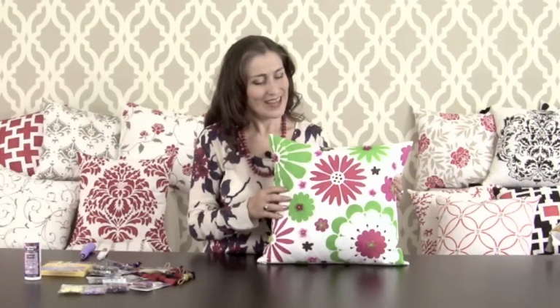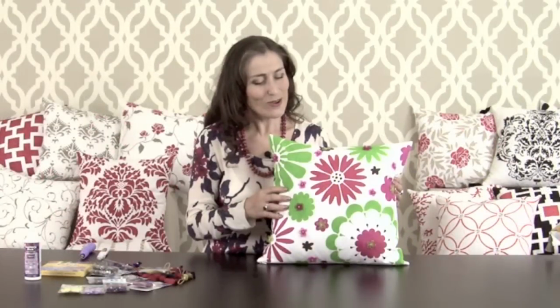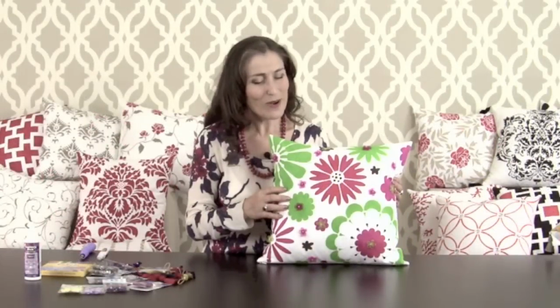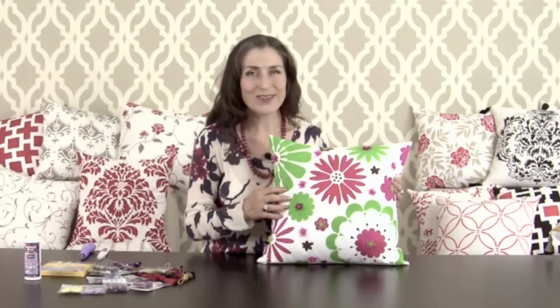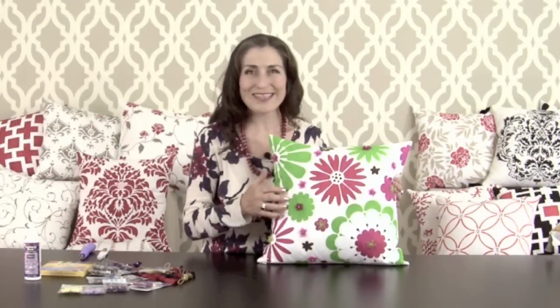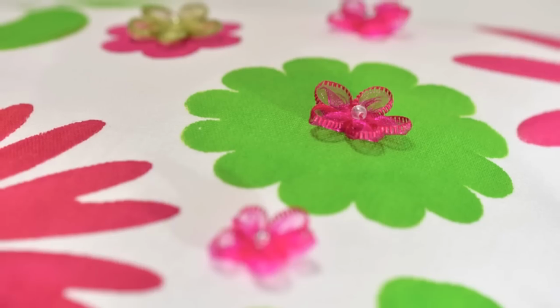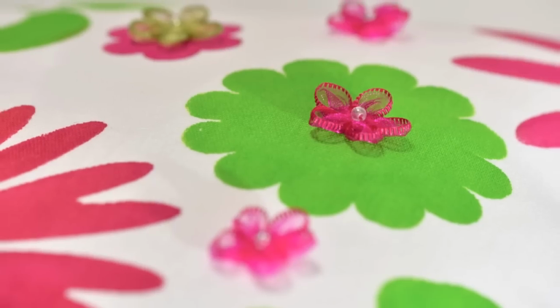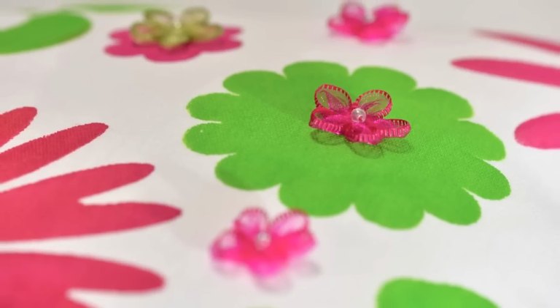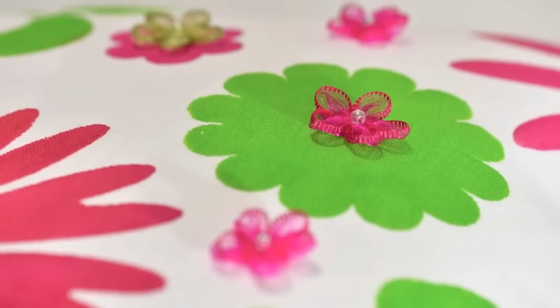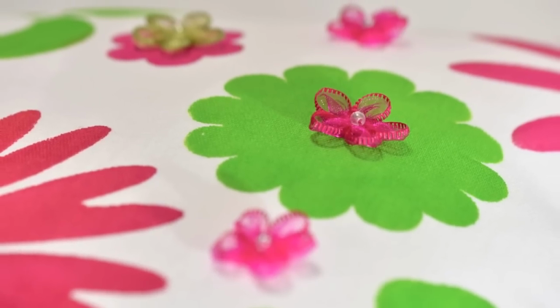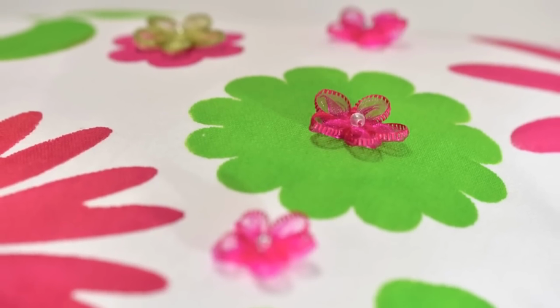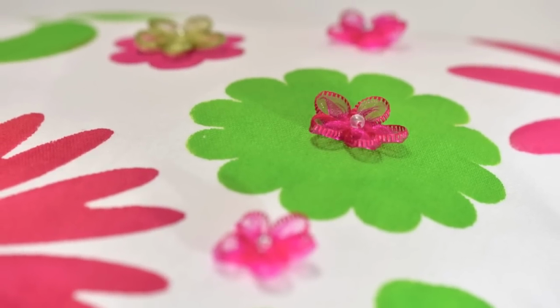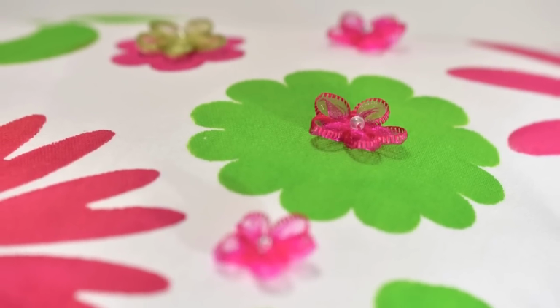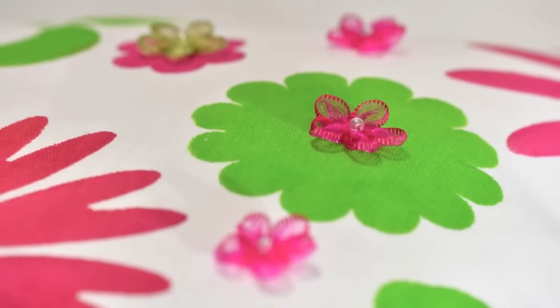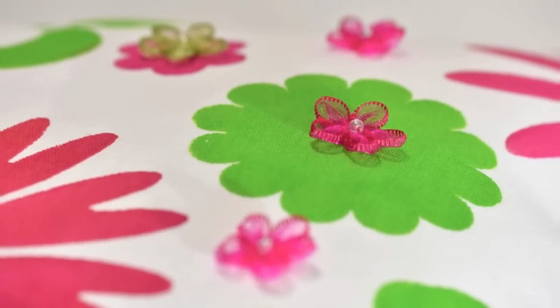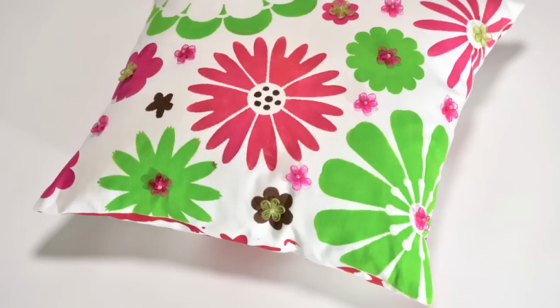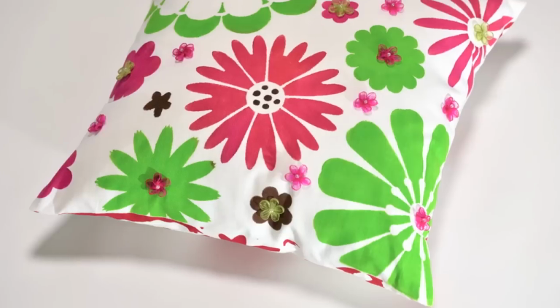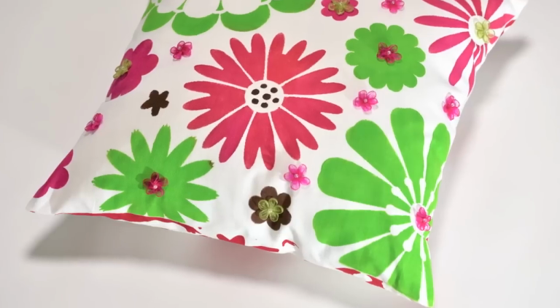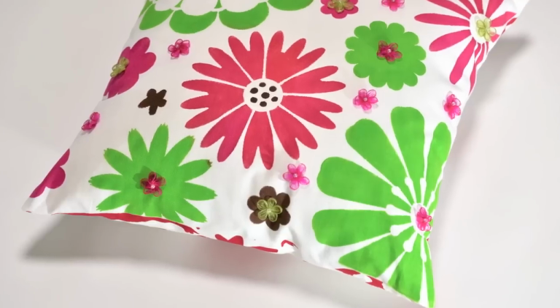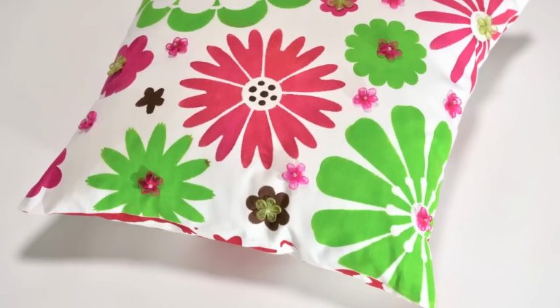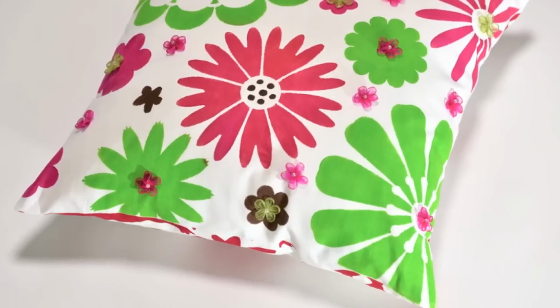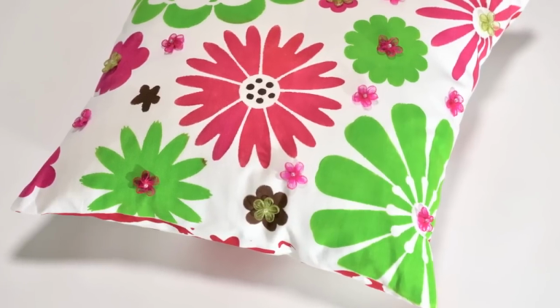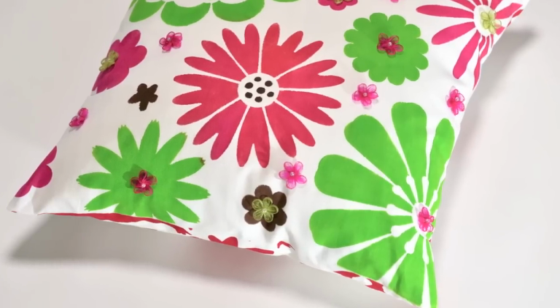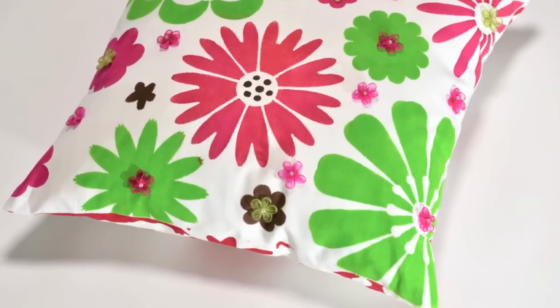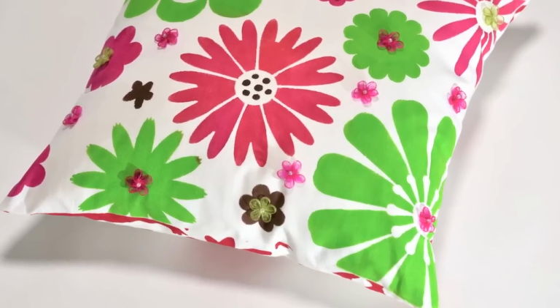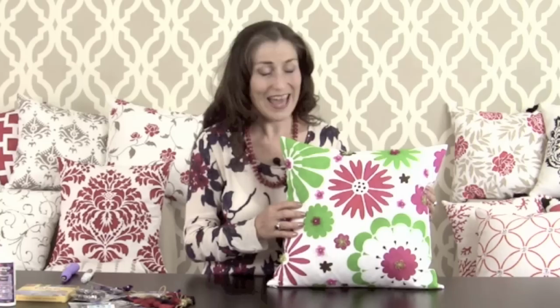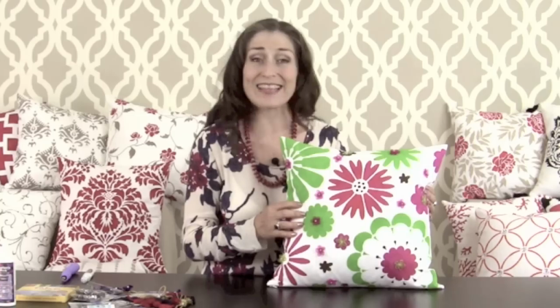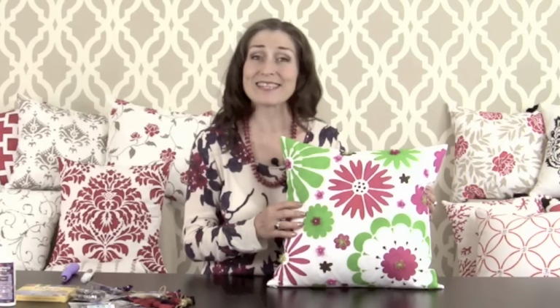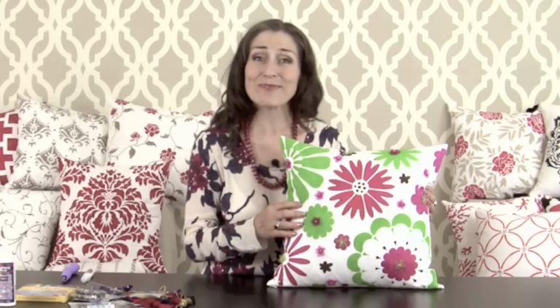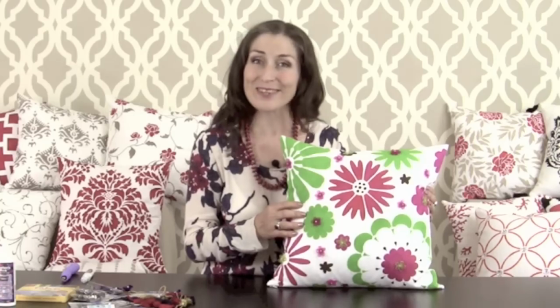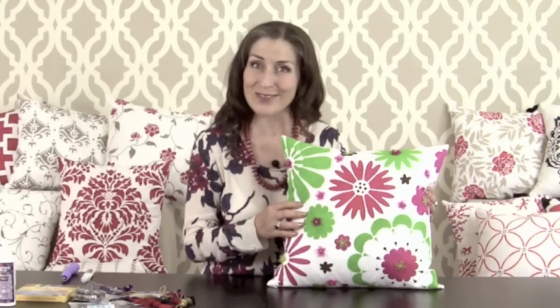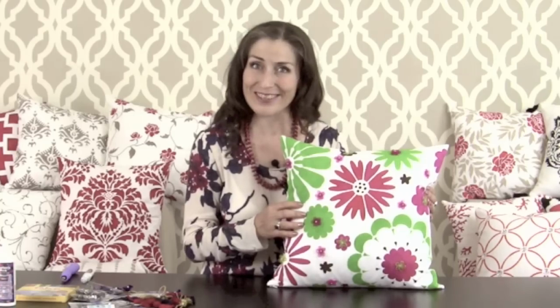Look how cute these little daisy flowers look on this pillow. It makes all the difference, doesn't it? And they're simply glued on.